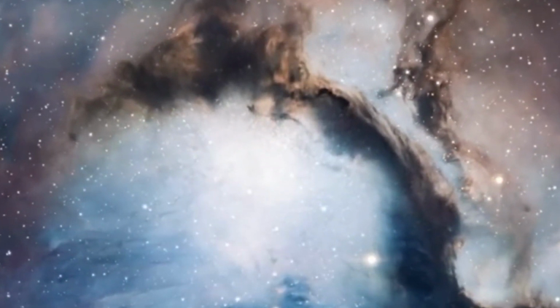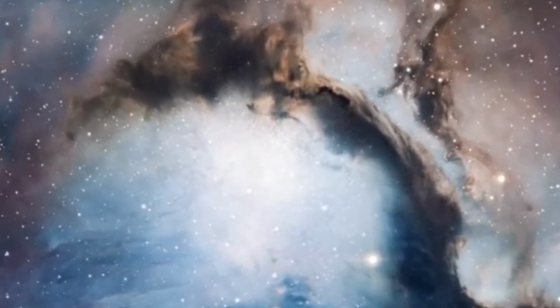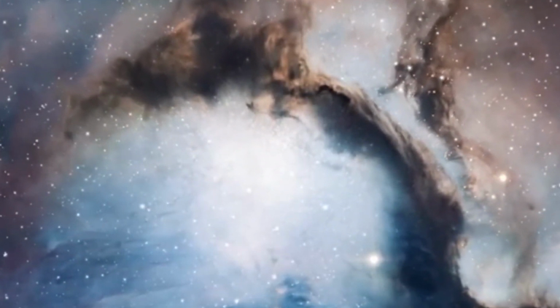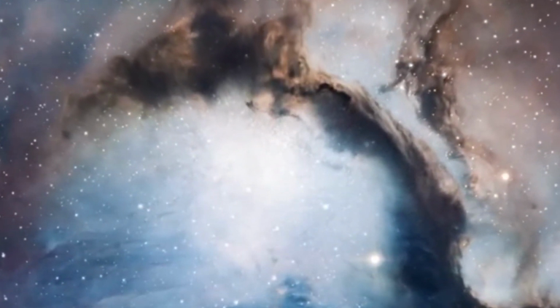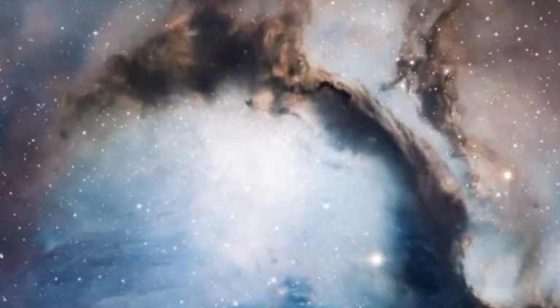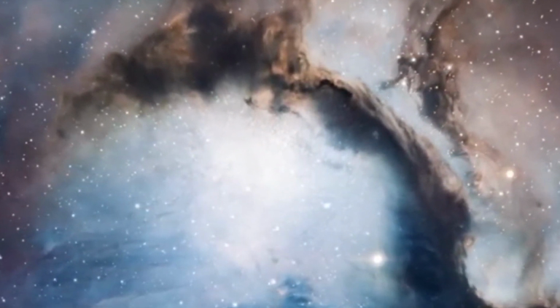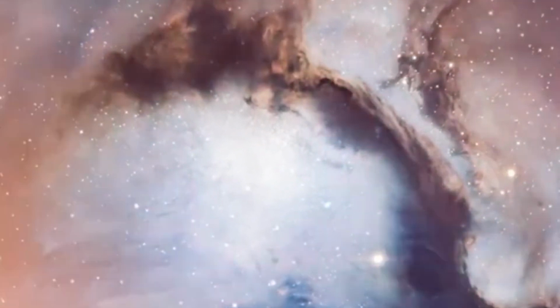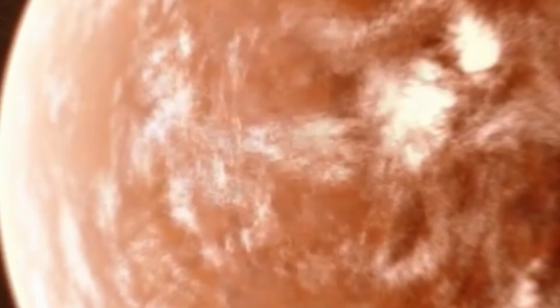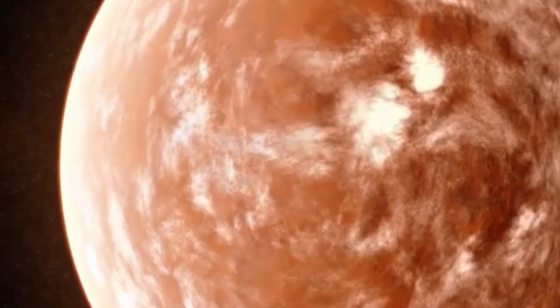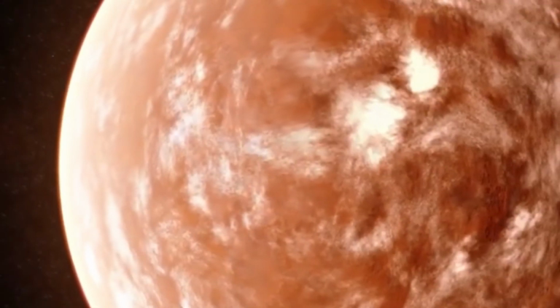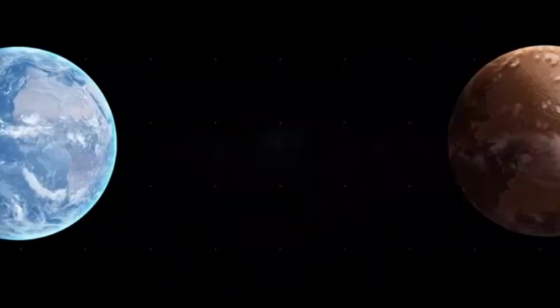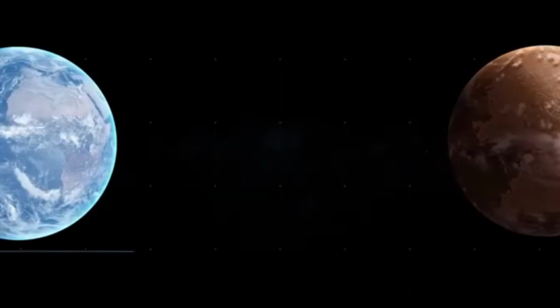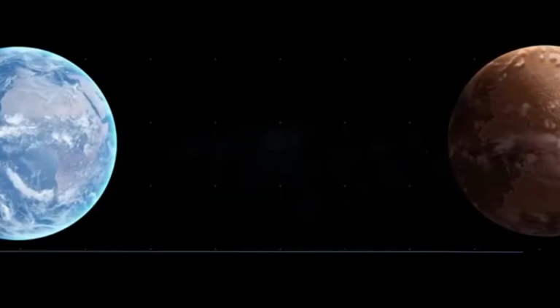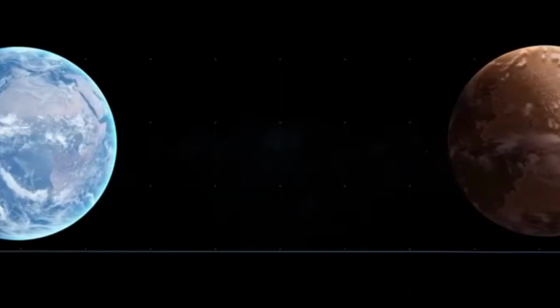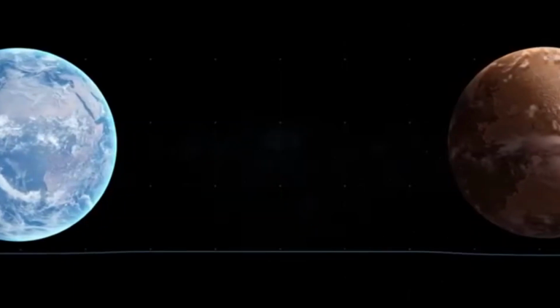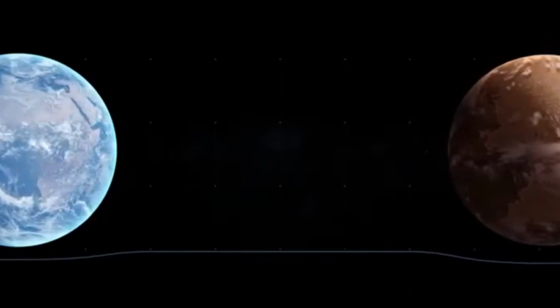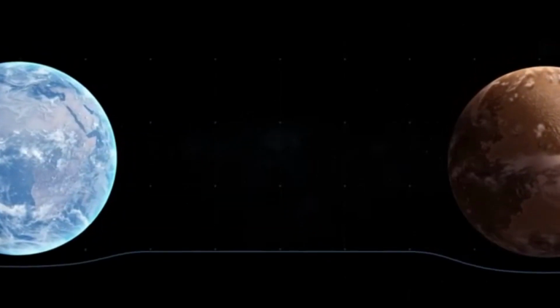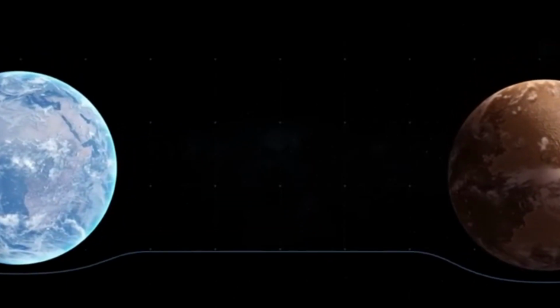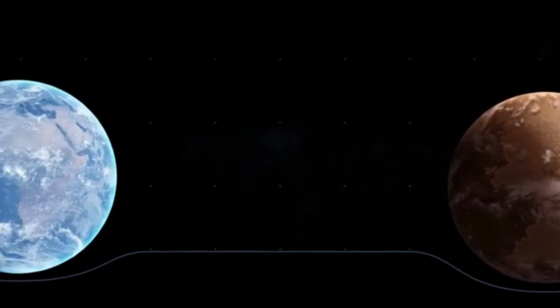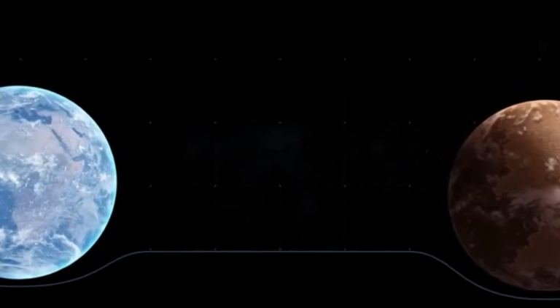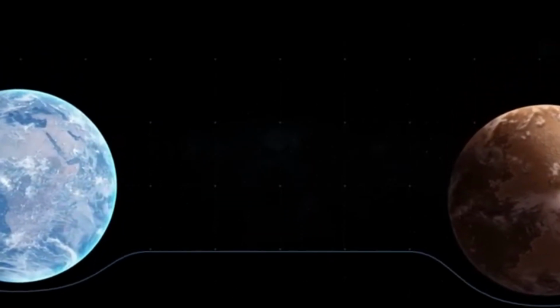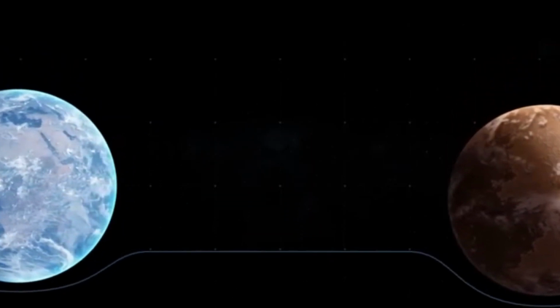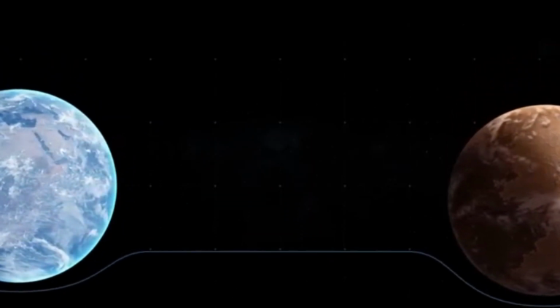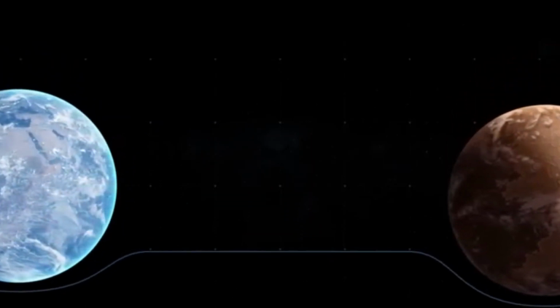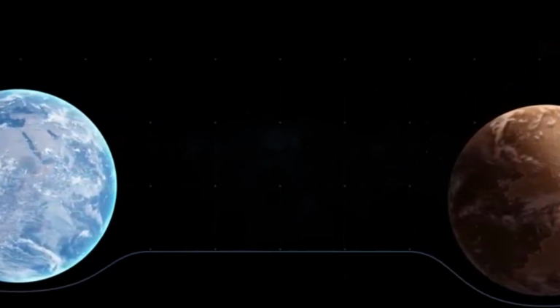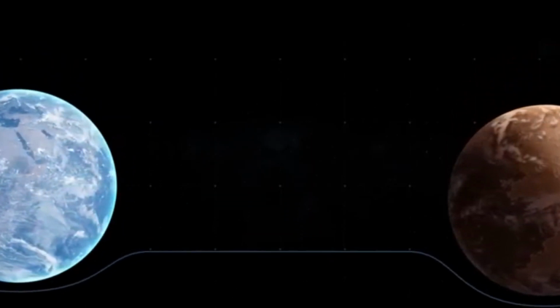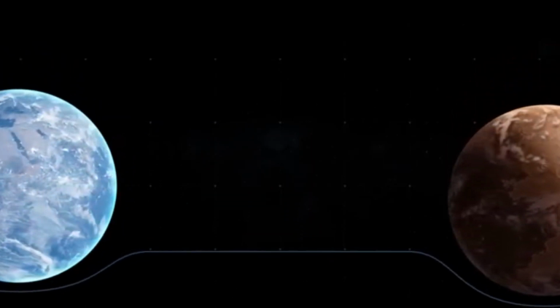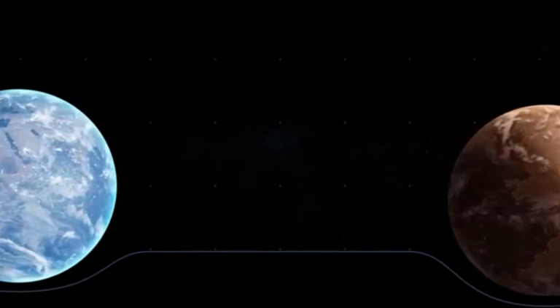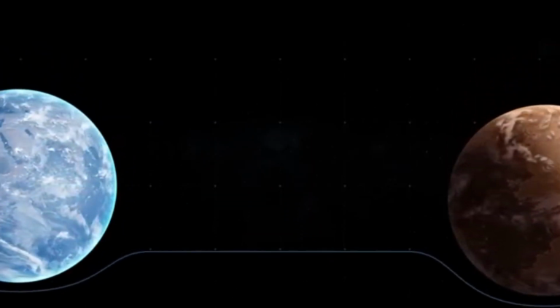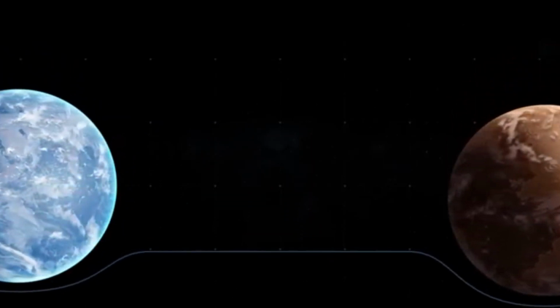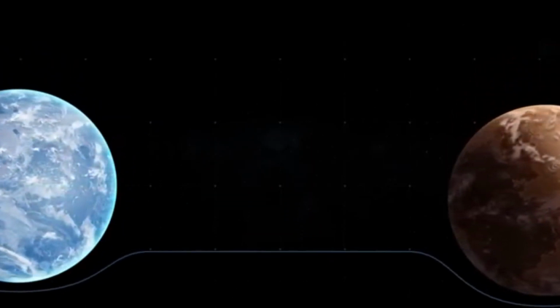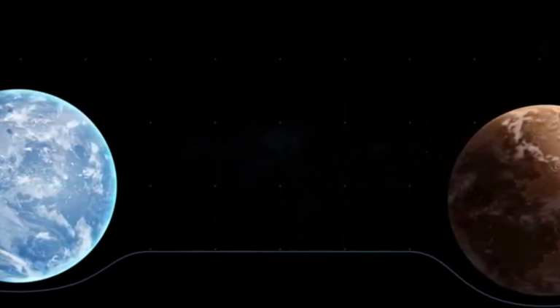Get ready for a thrilling adventure filled with exciting revelations as we explore the terrifying signs of life on Proxima b.